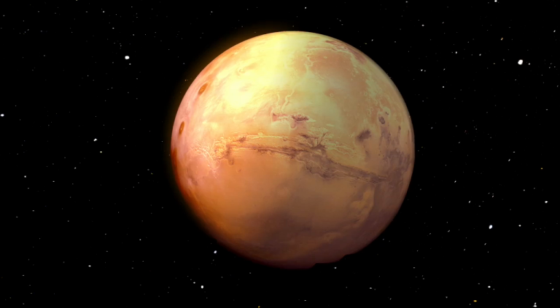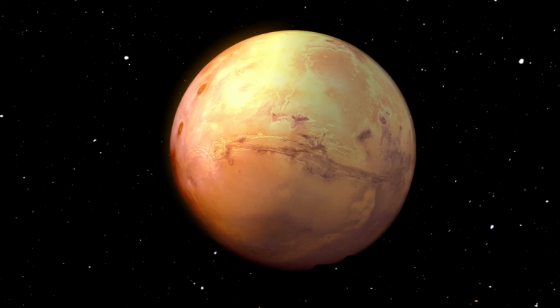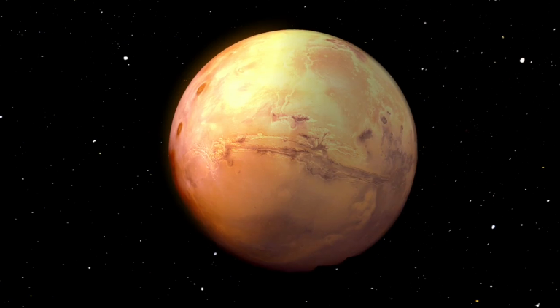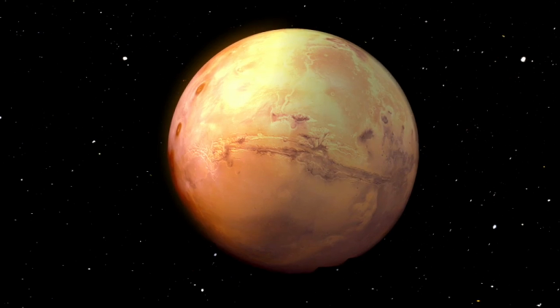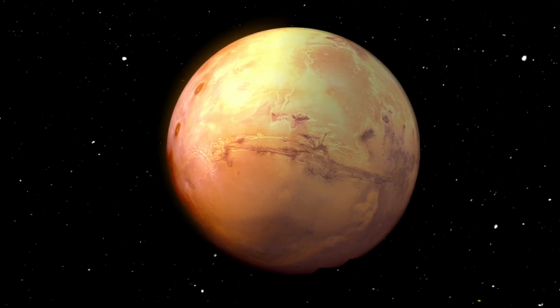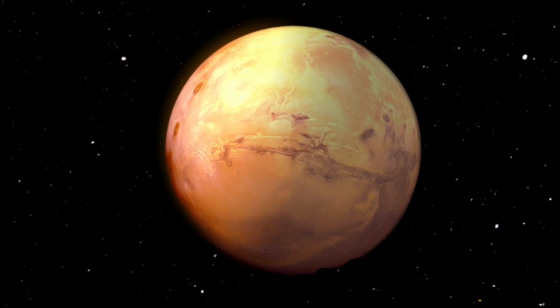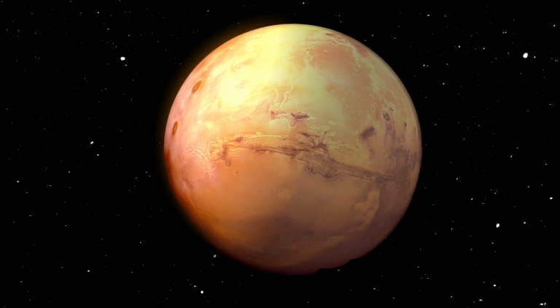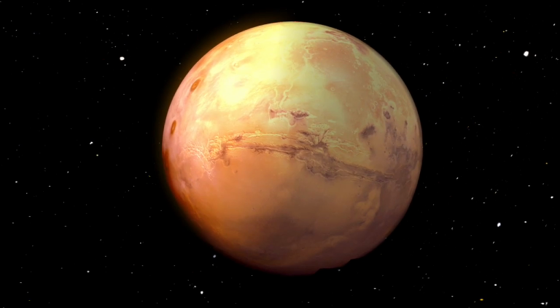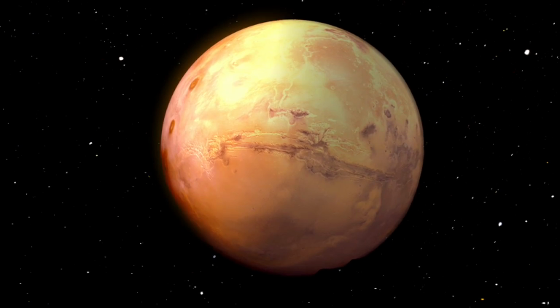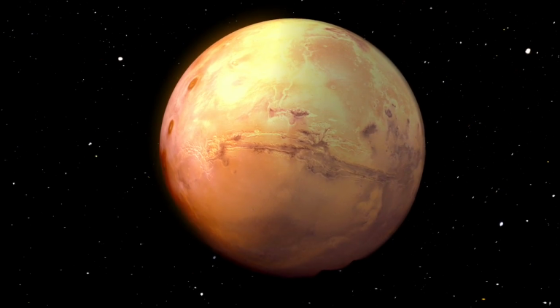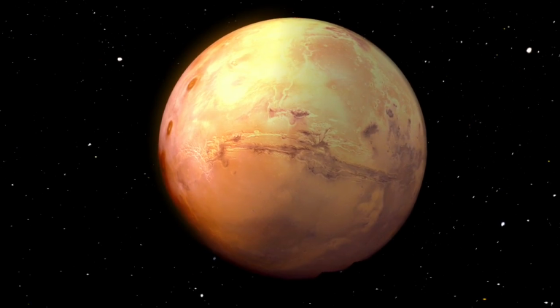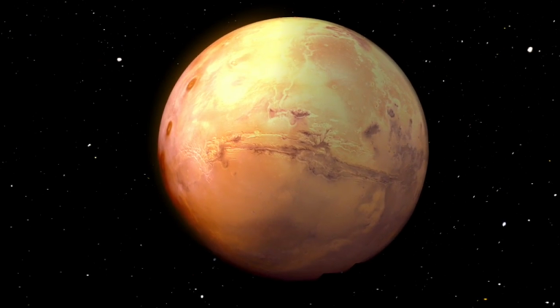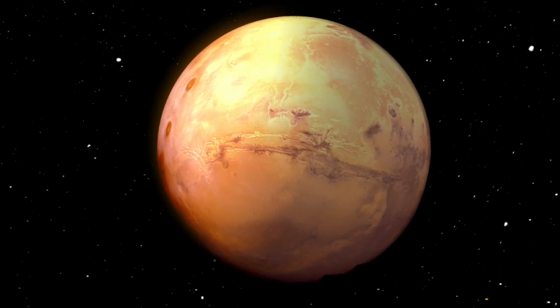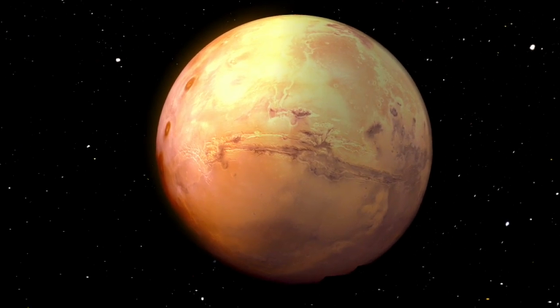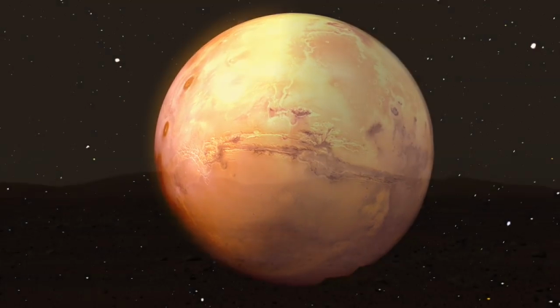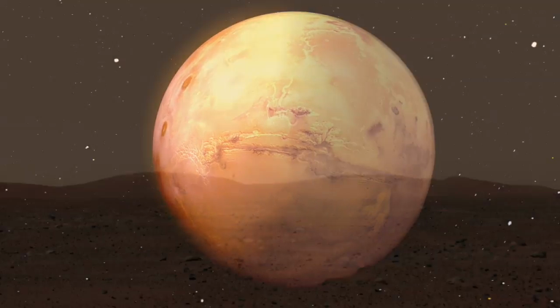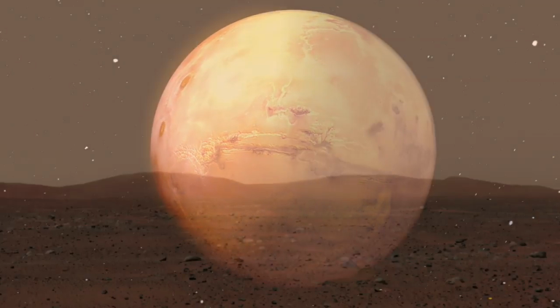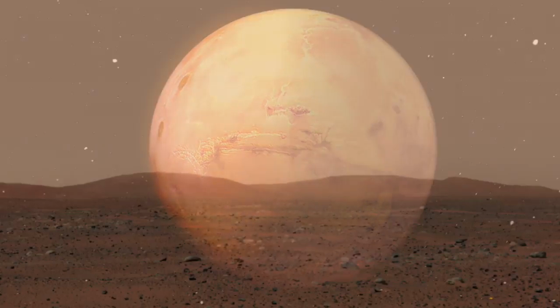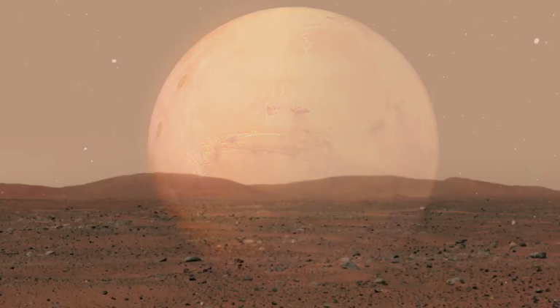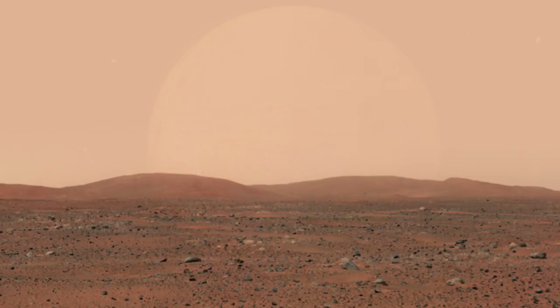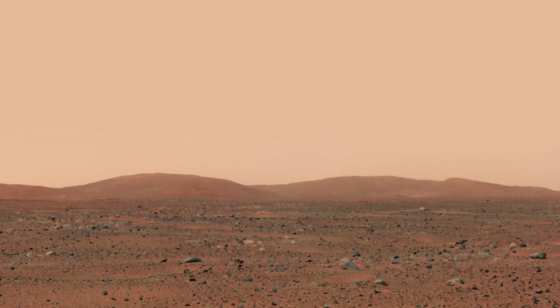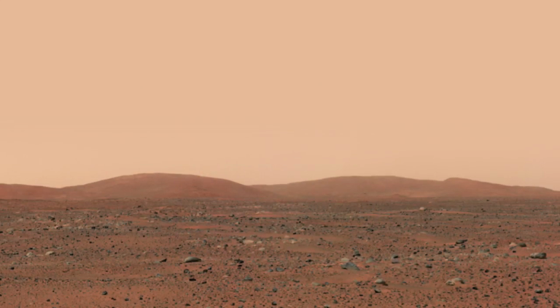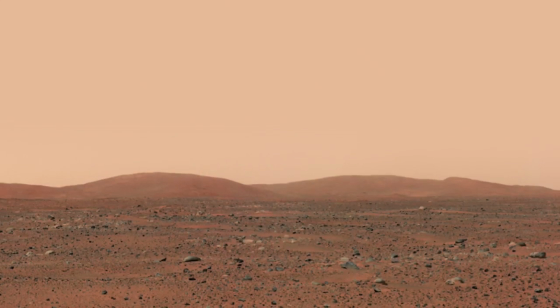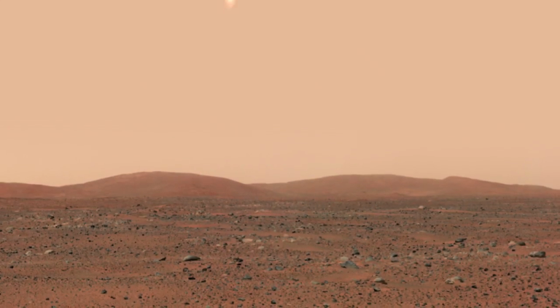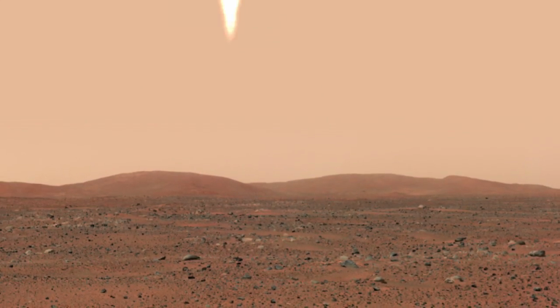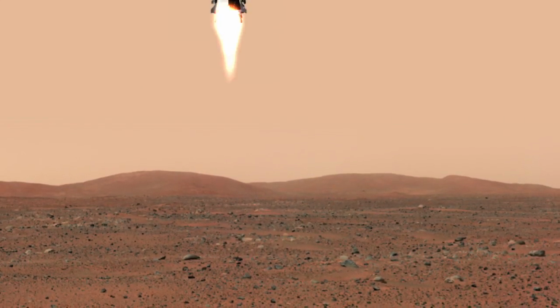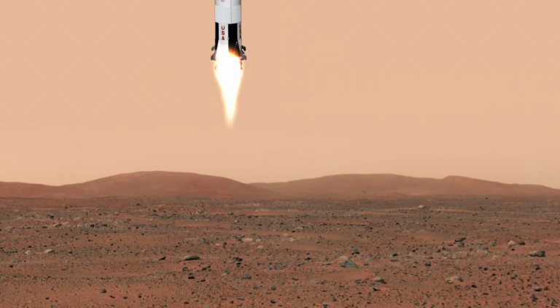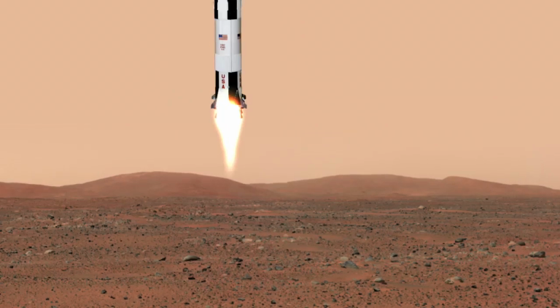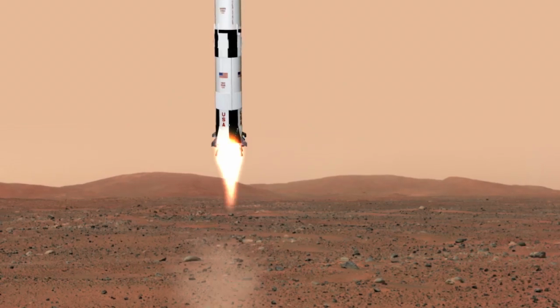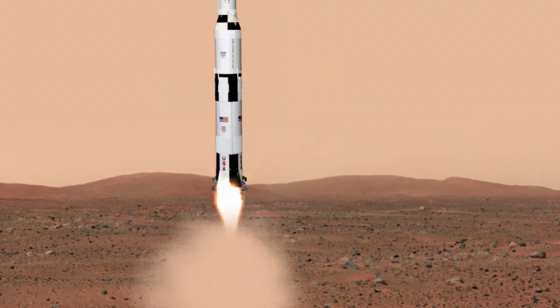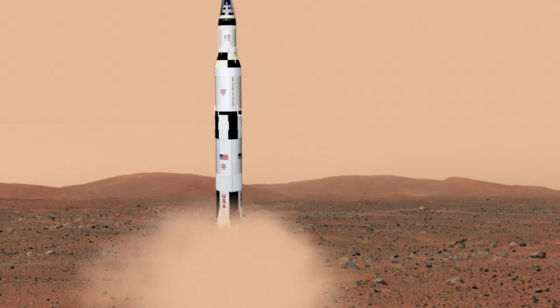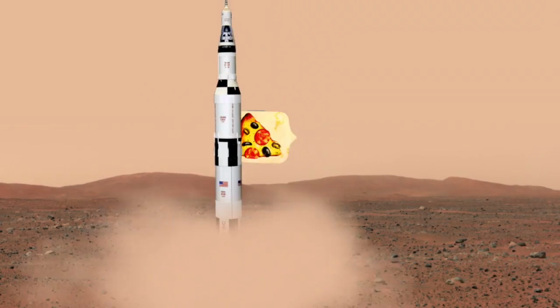And when it comes to living in space, the more we know, the farther we can go.